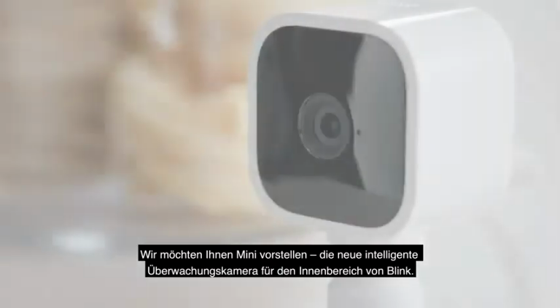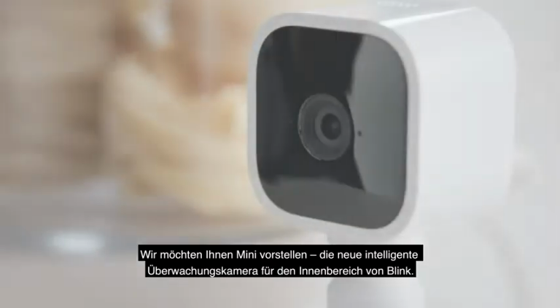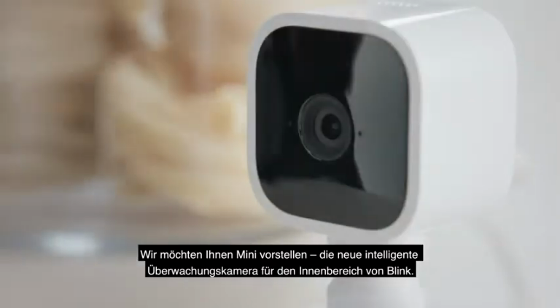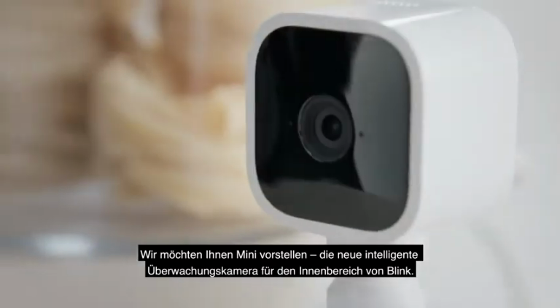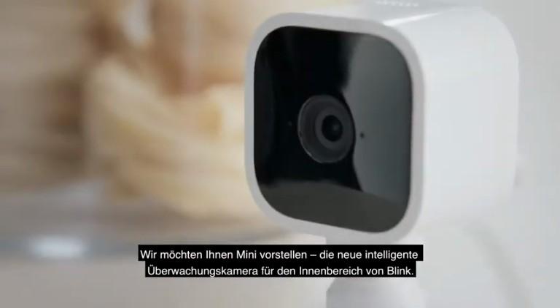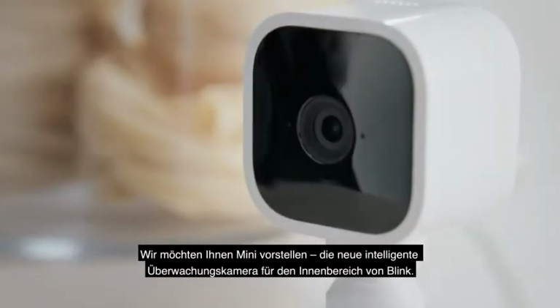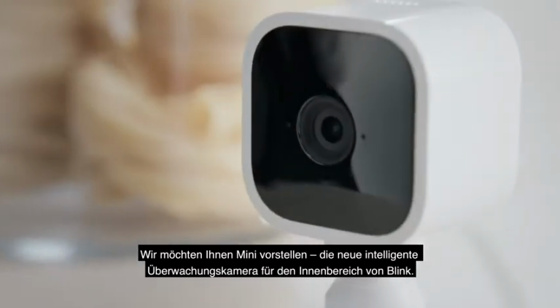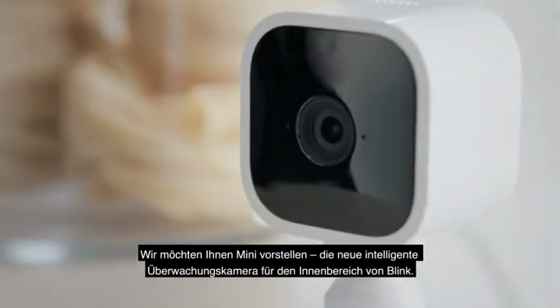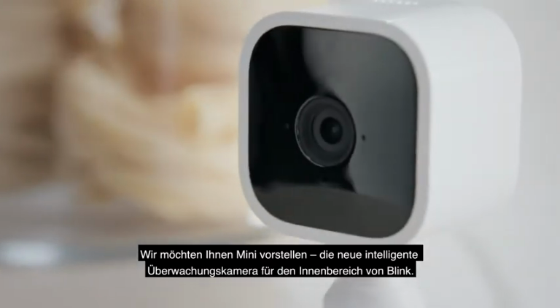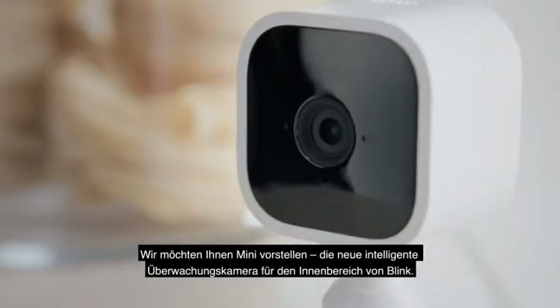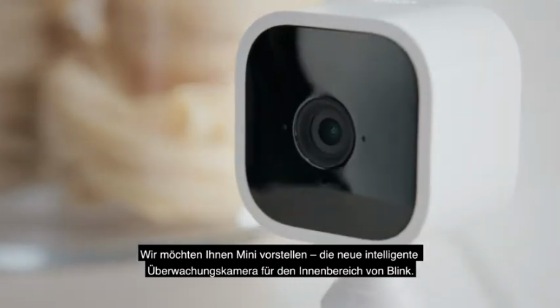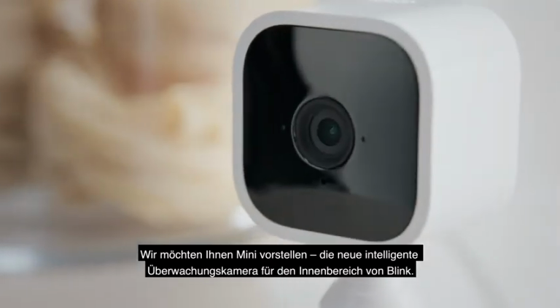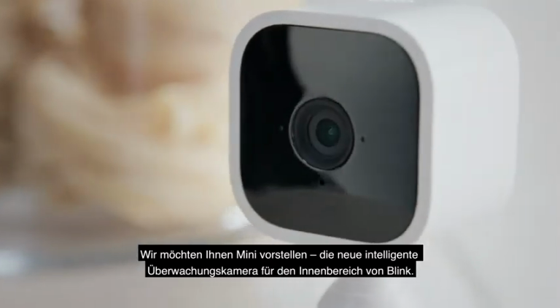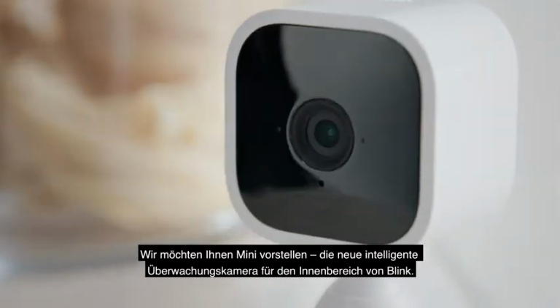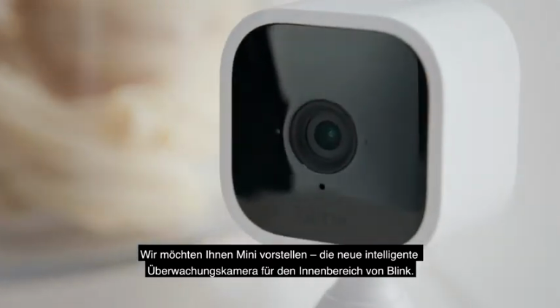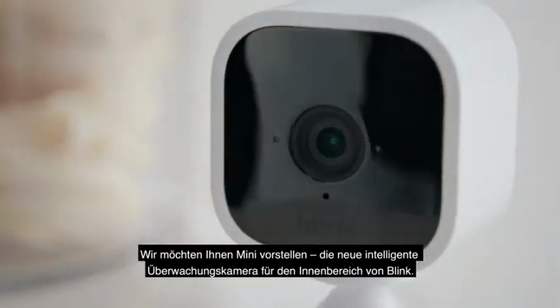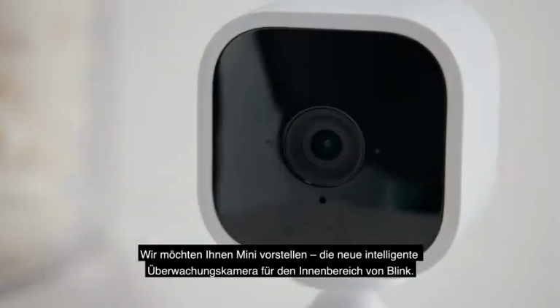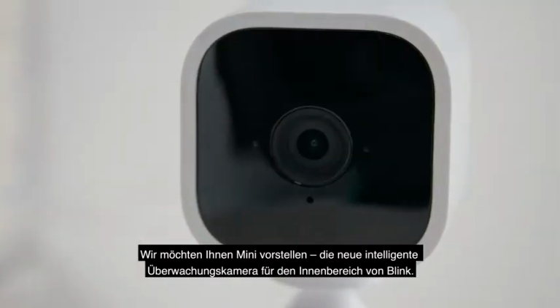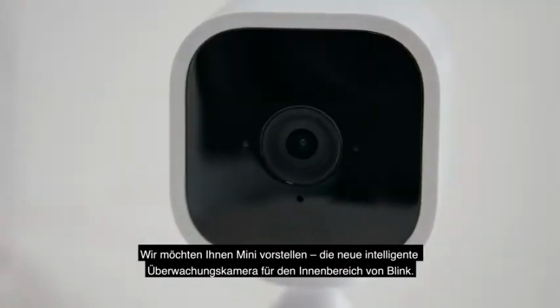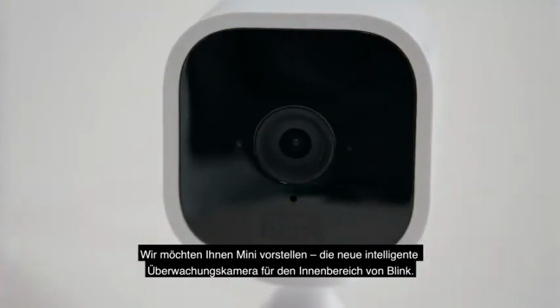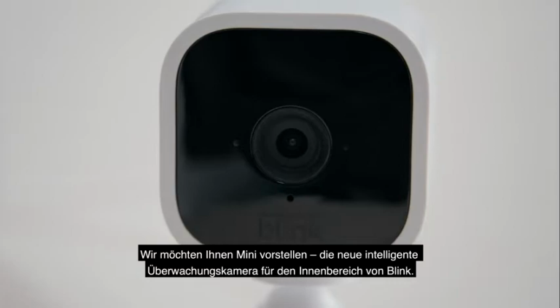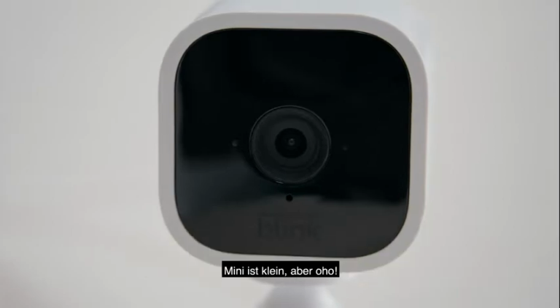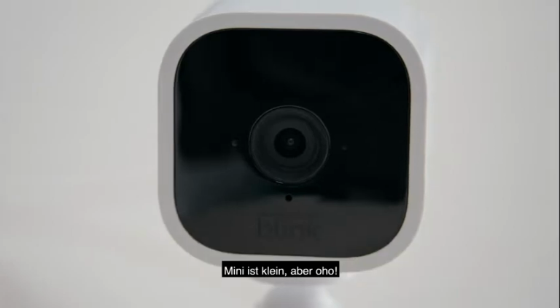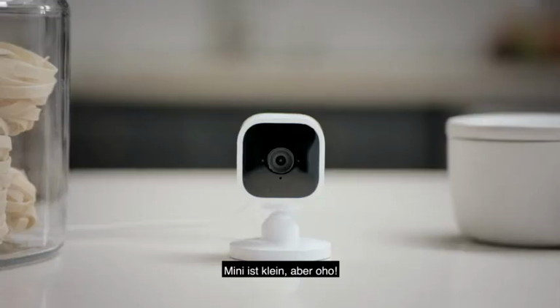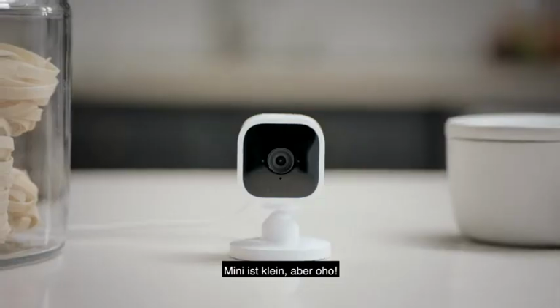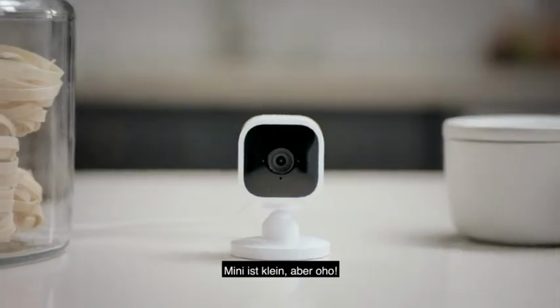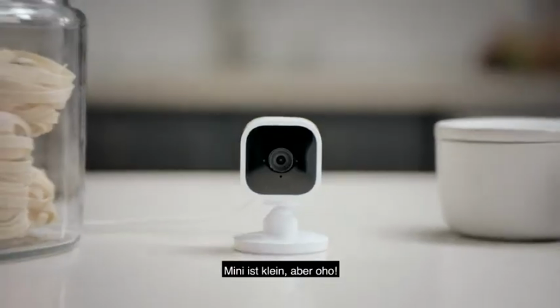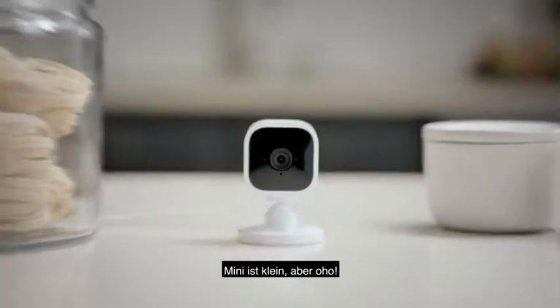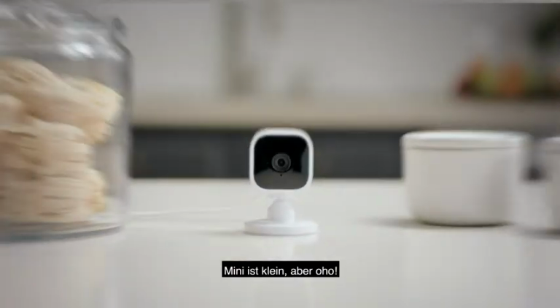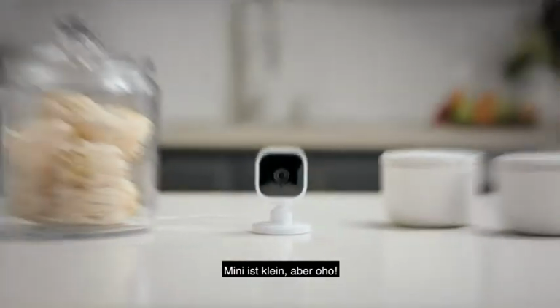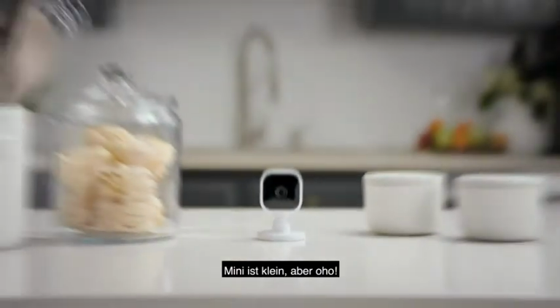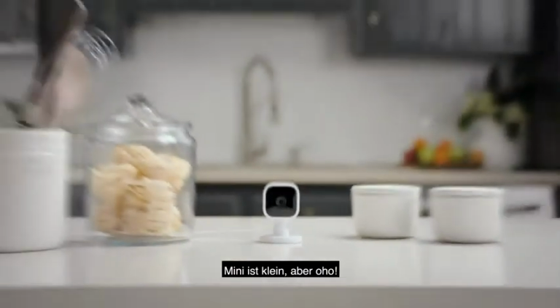Introducing Mini, the new indoor smart security camera from Blink. Mini is mighty, but tiny.